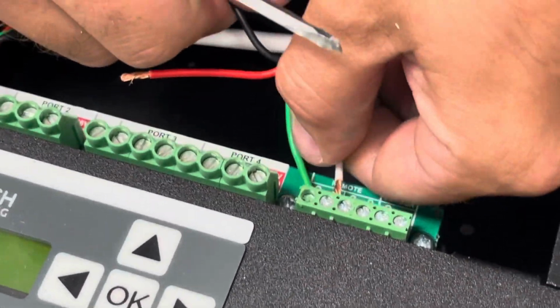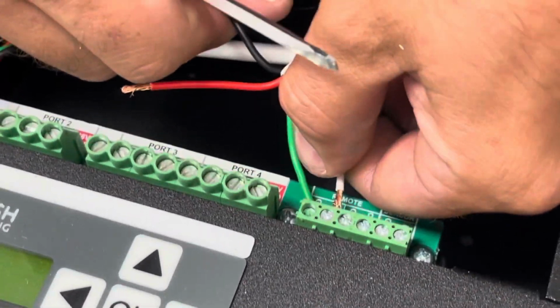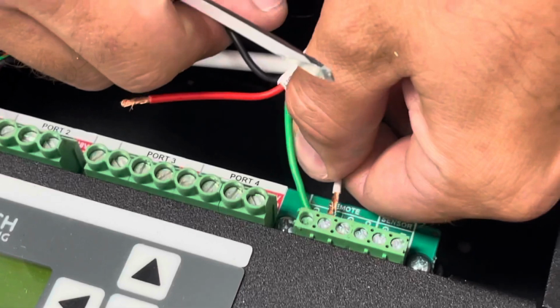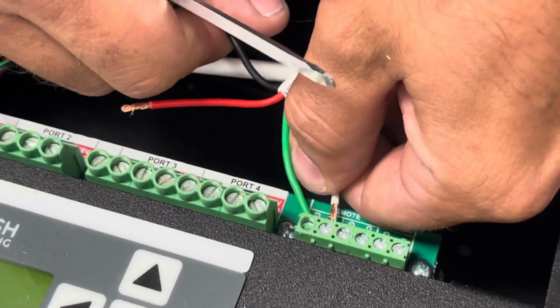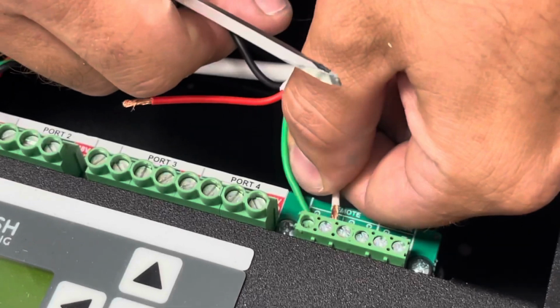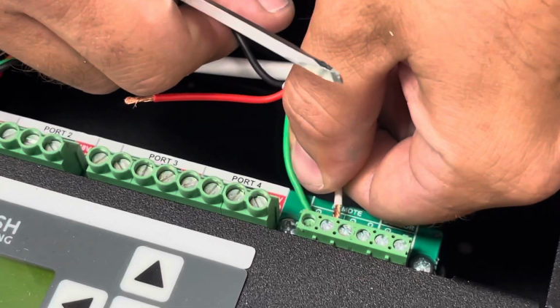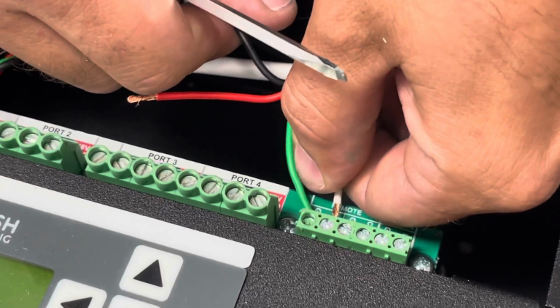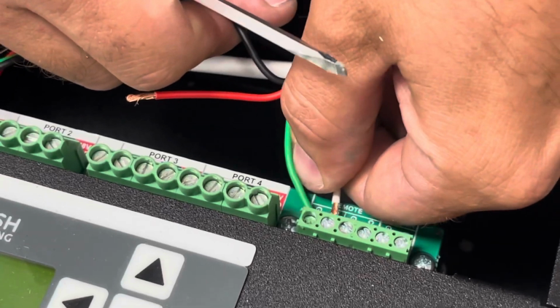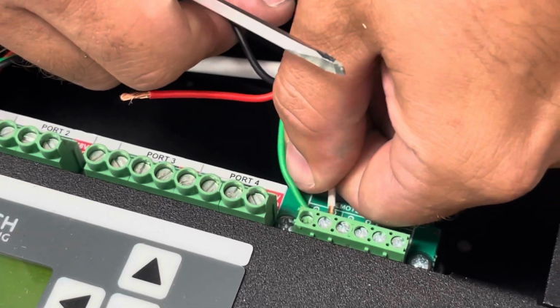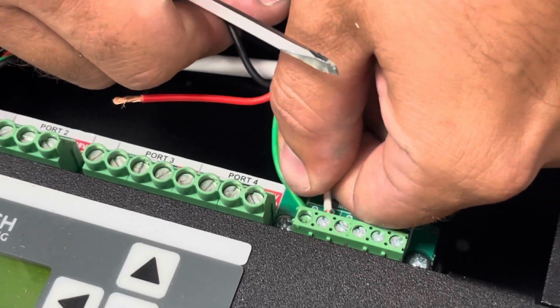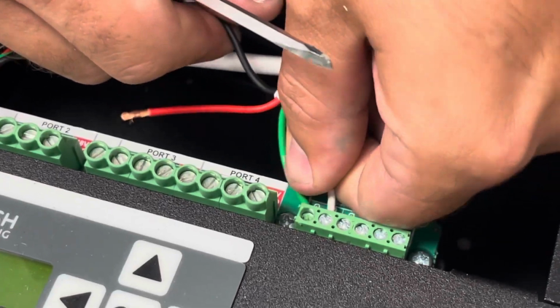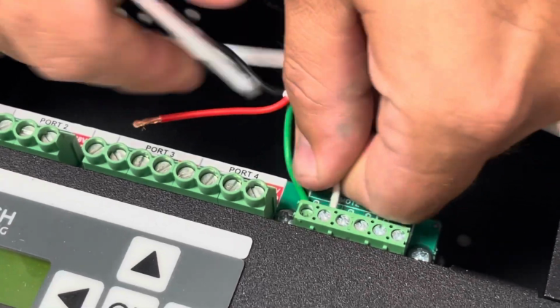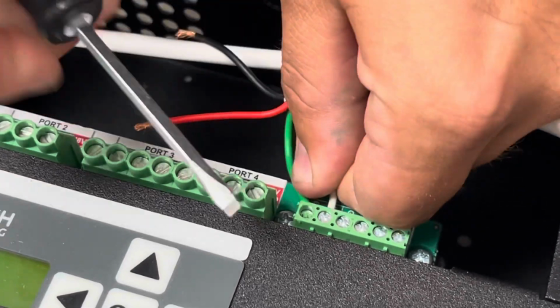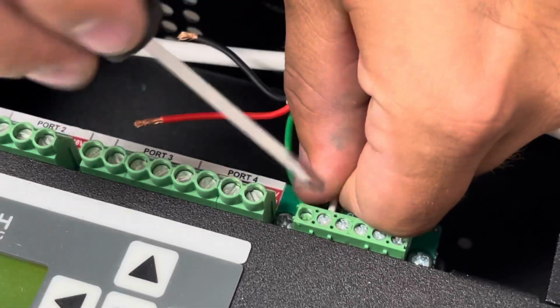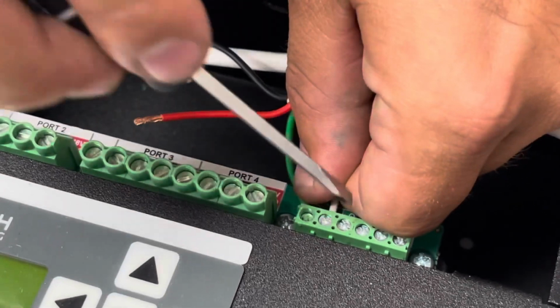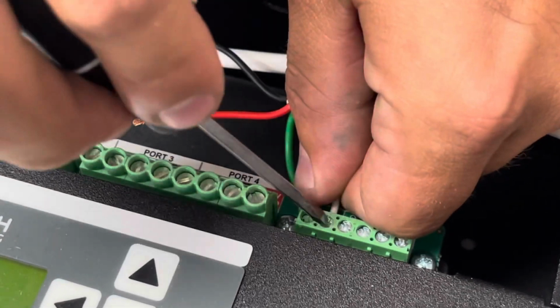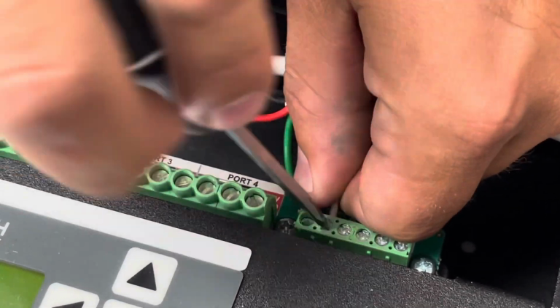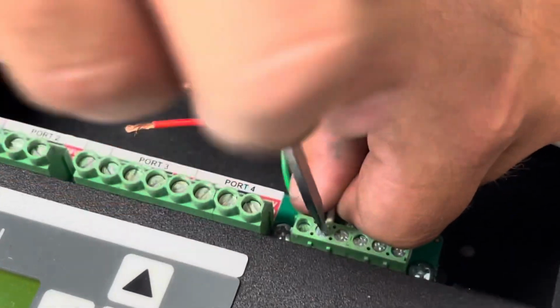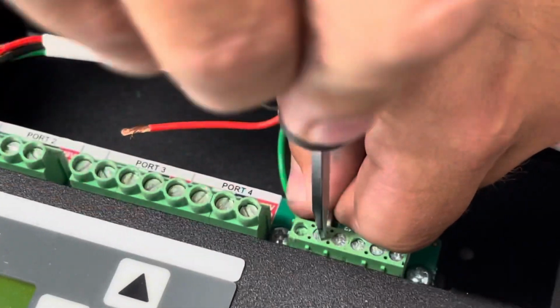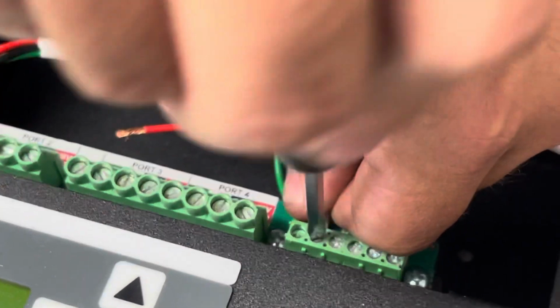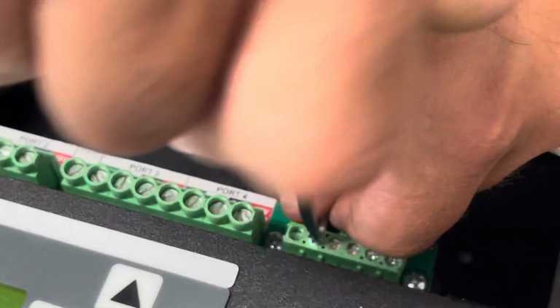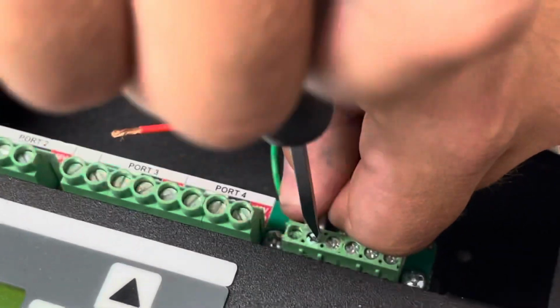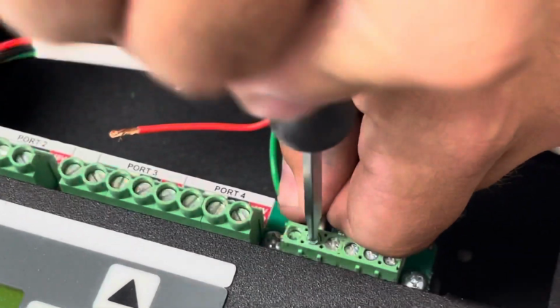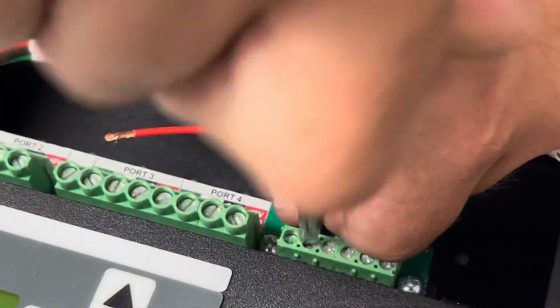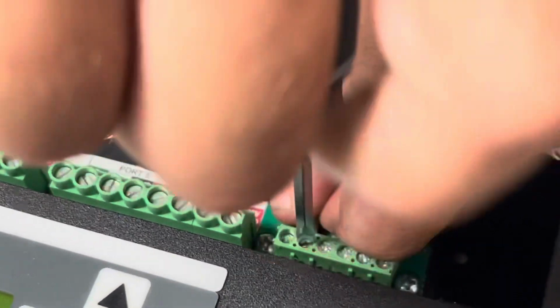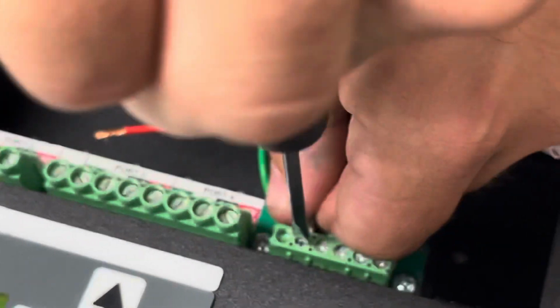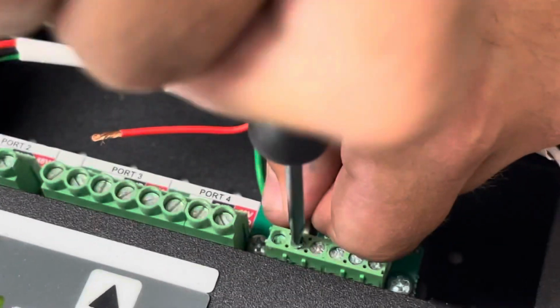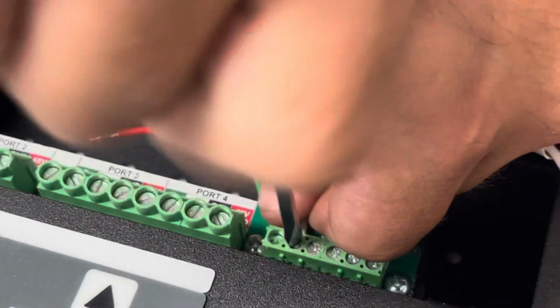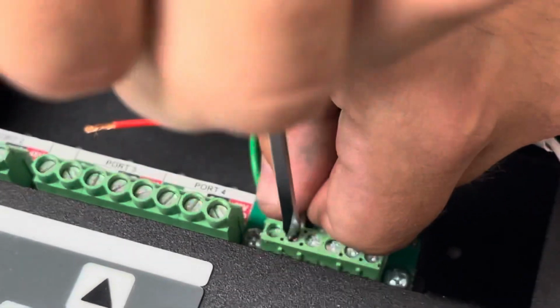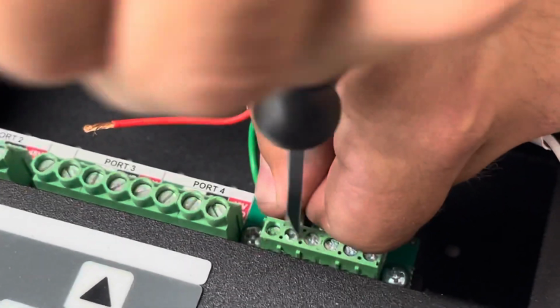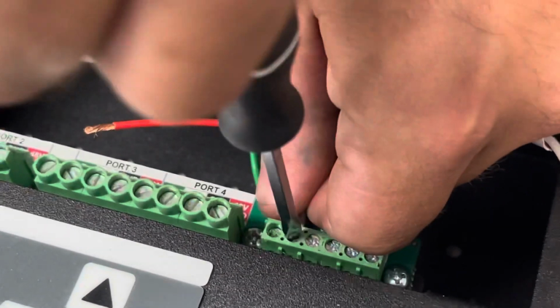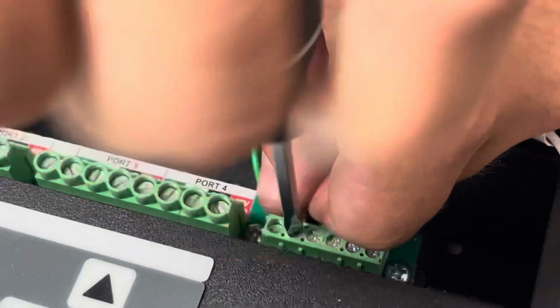That's a pretty tiny screwdriver. You've got to have a pretty small screwdriver to do this. Yes, you do.